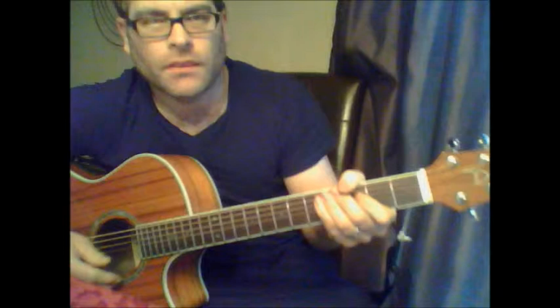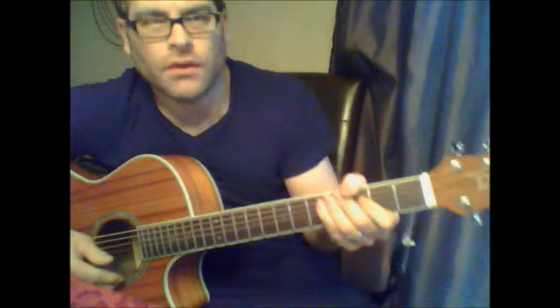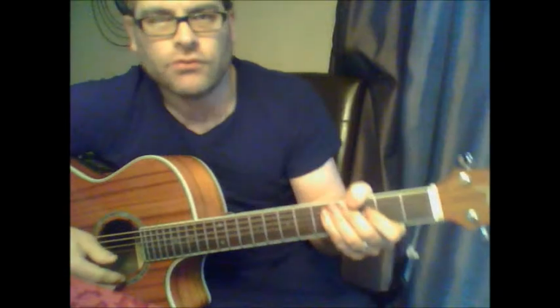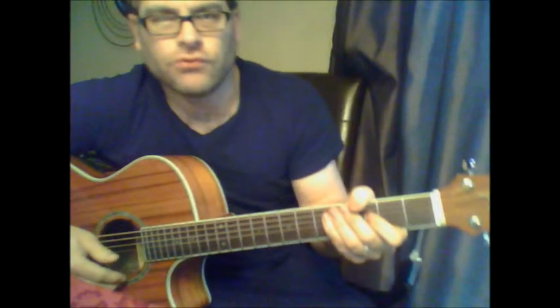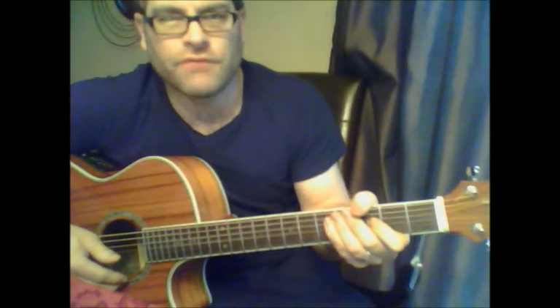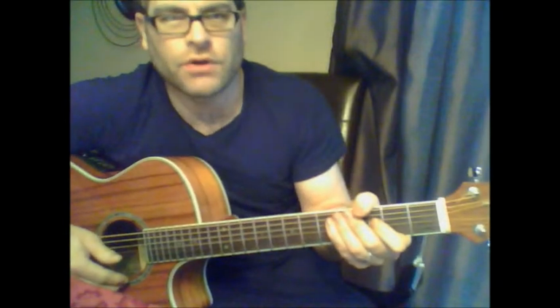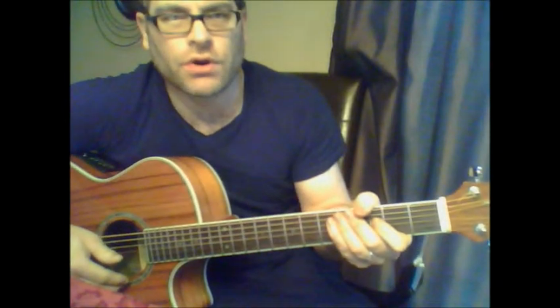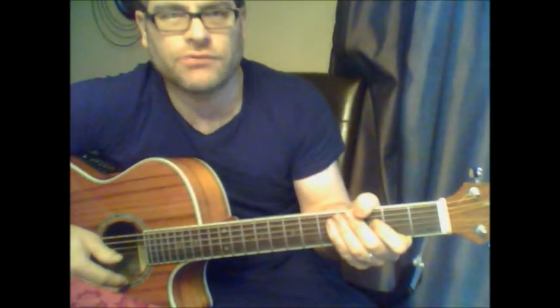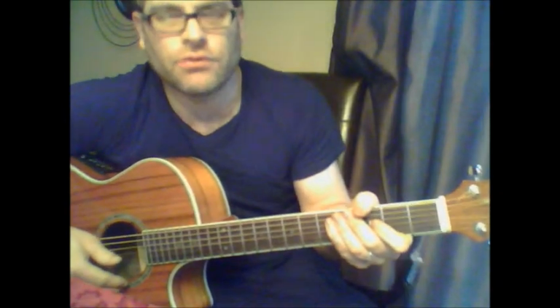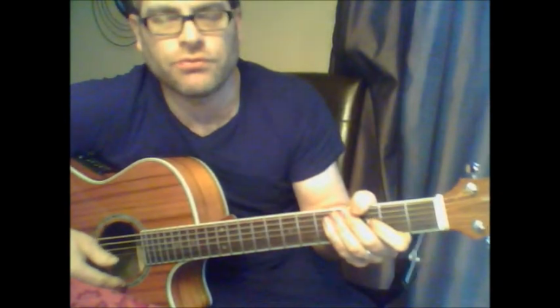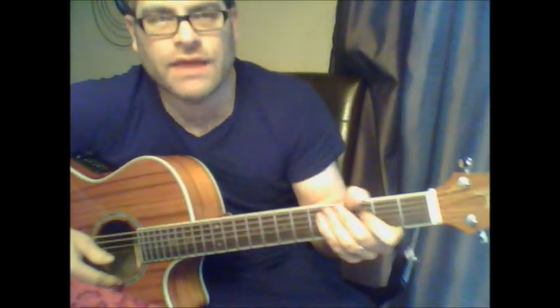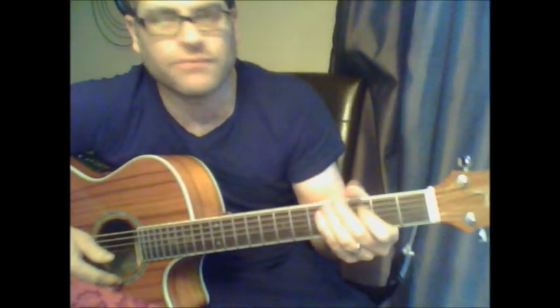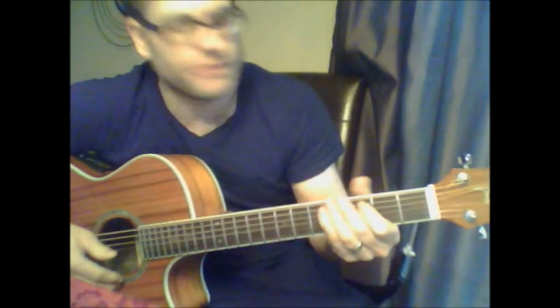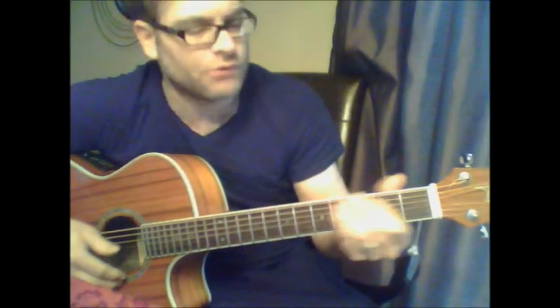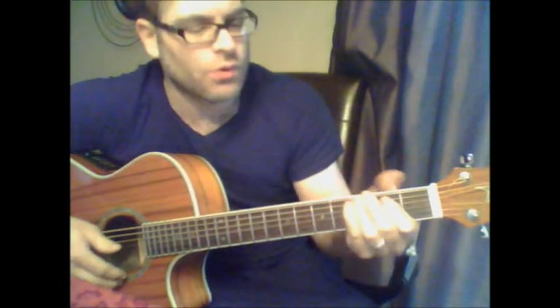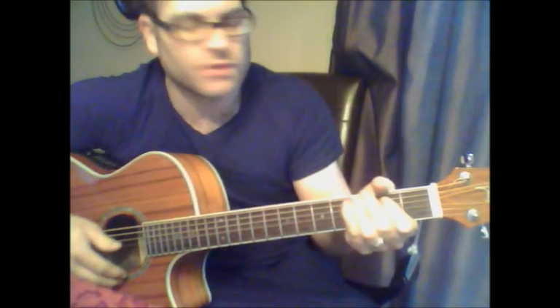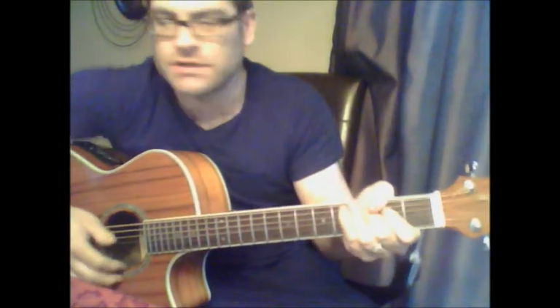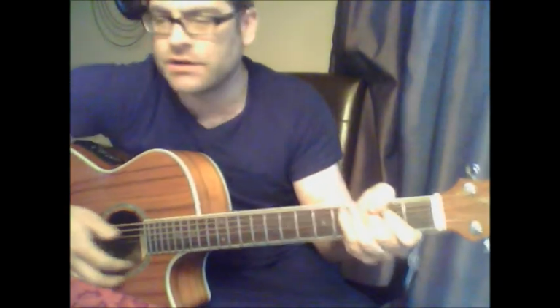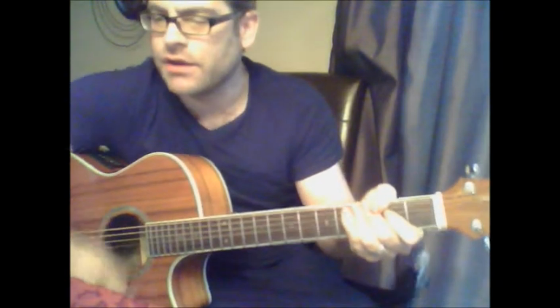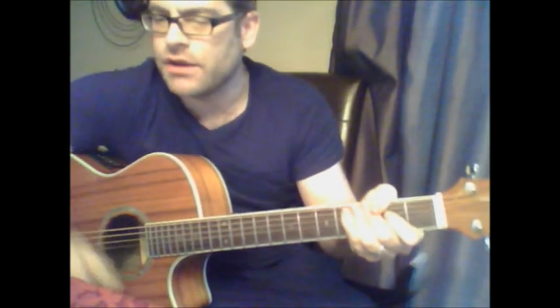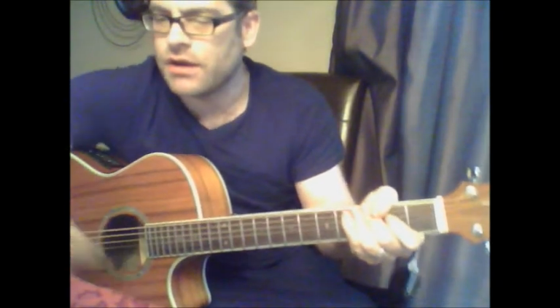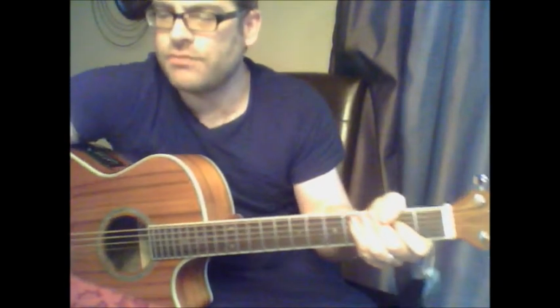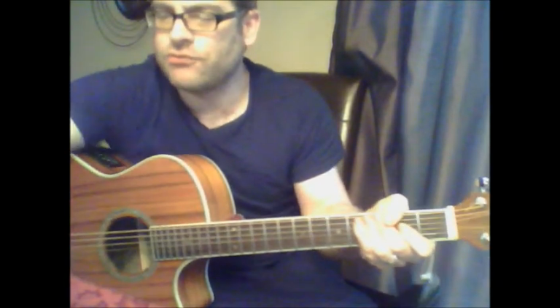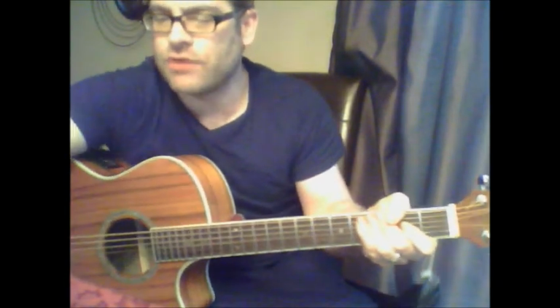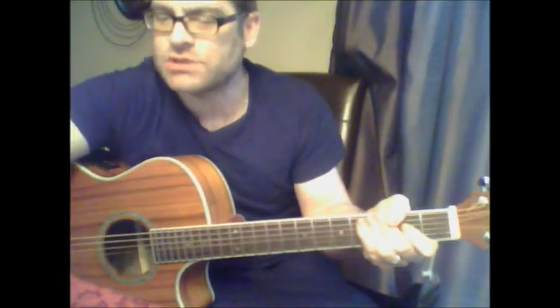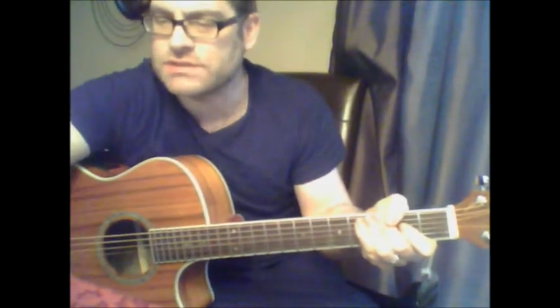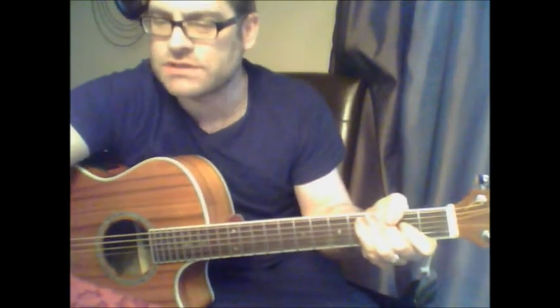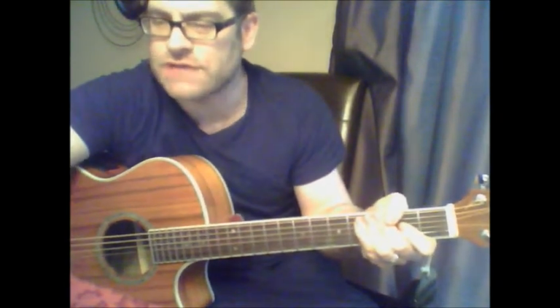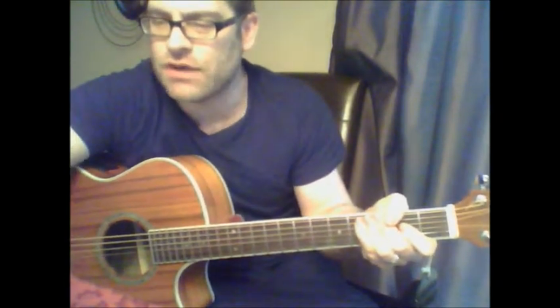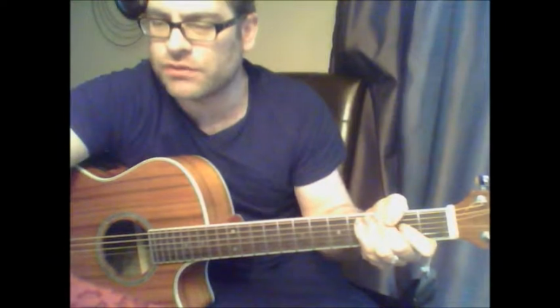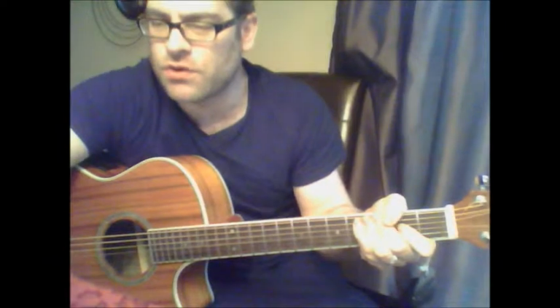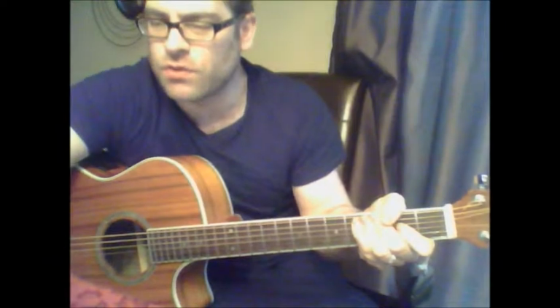Story of a Girl. Let's go through a handful of these chords here. The song actually starts out with a chorus.